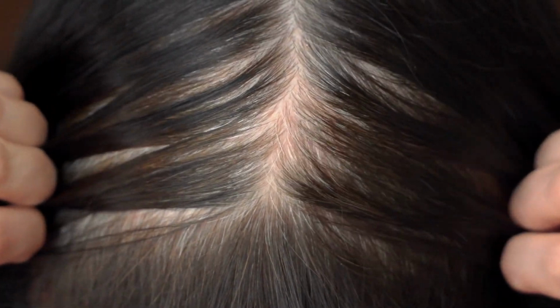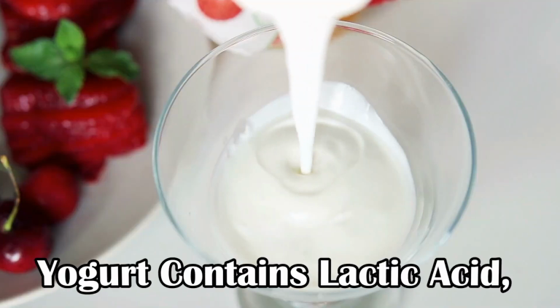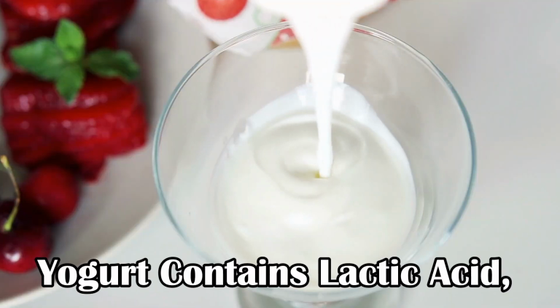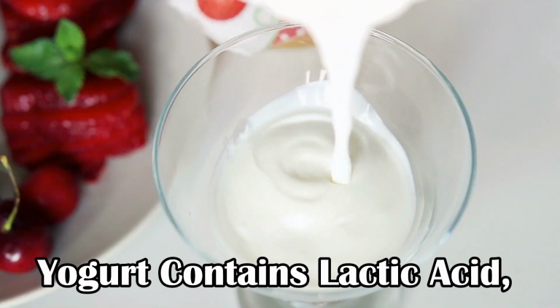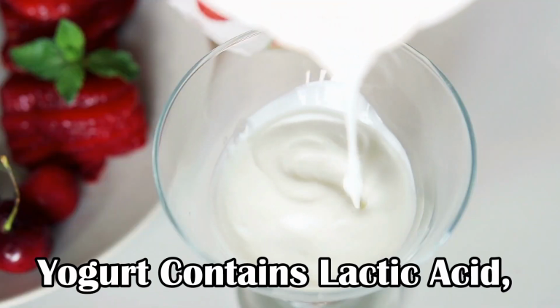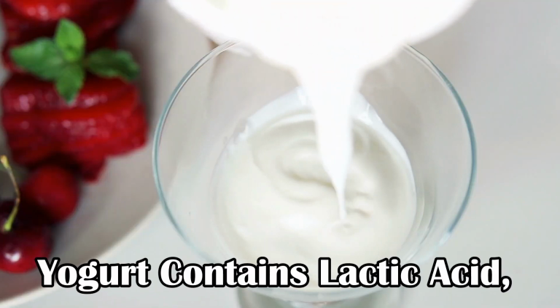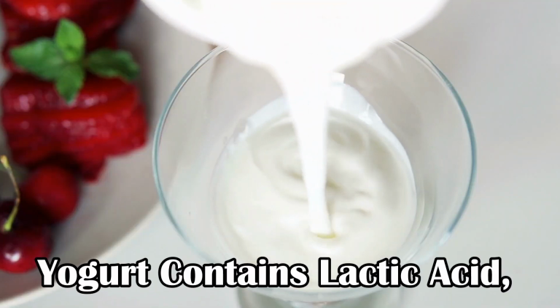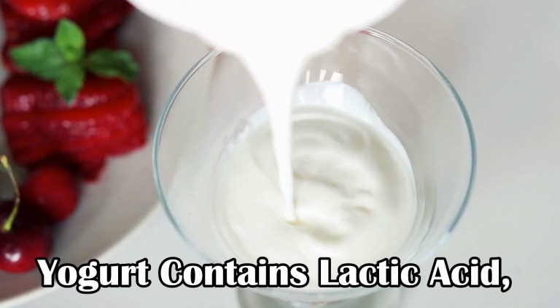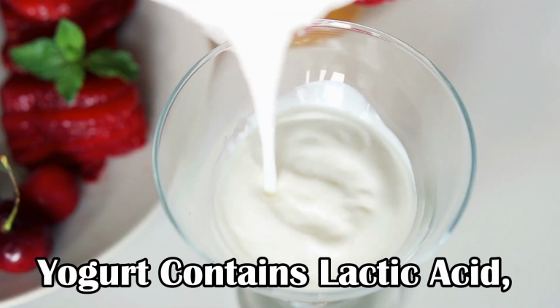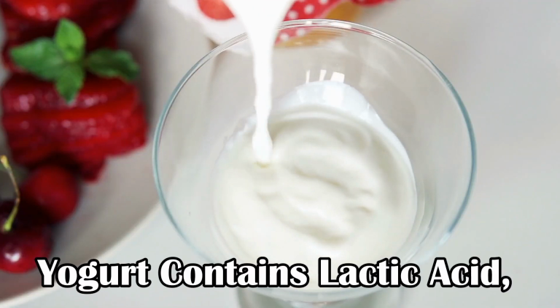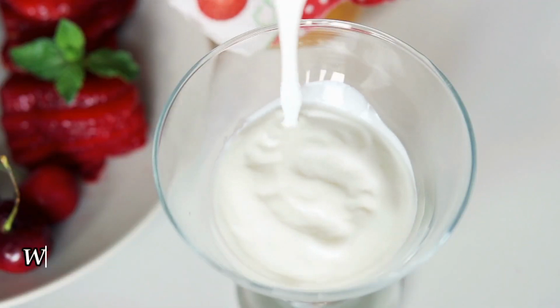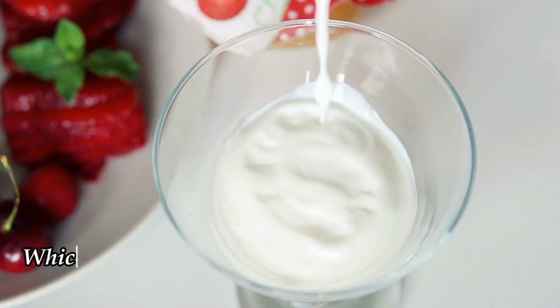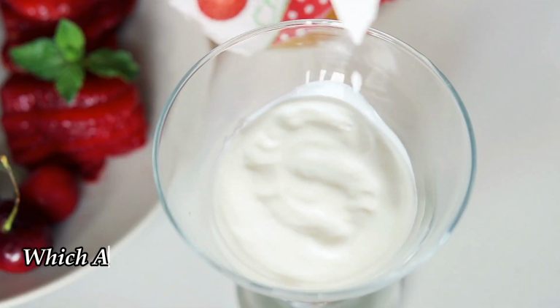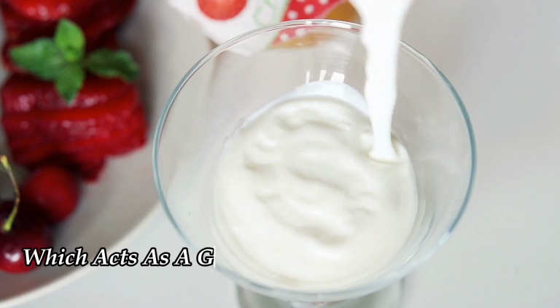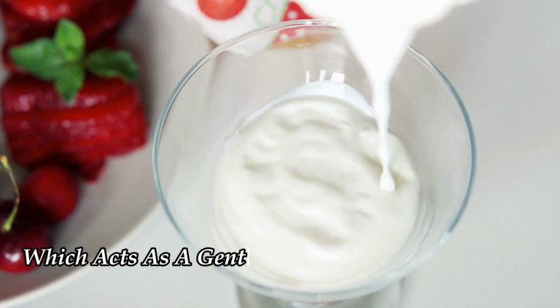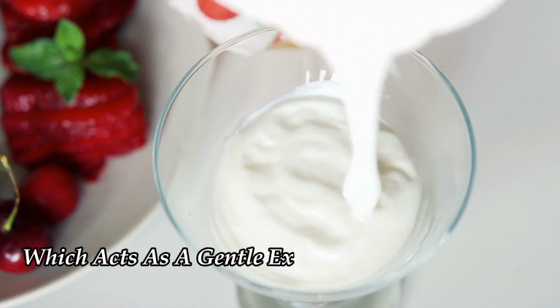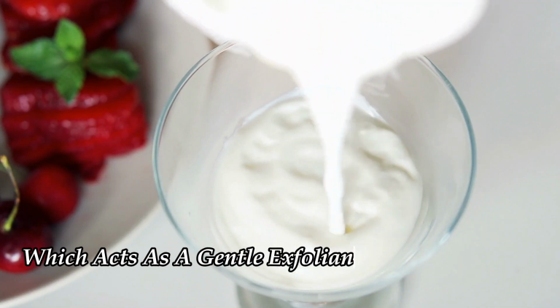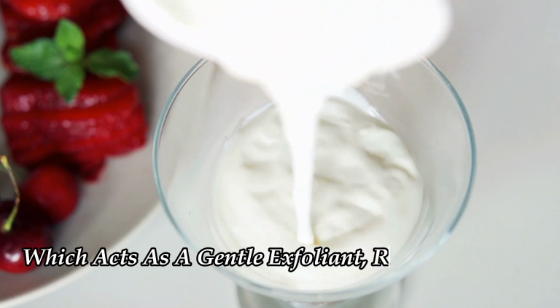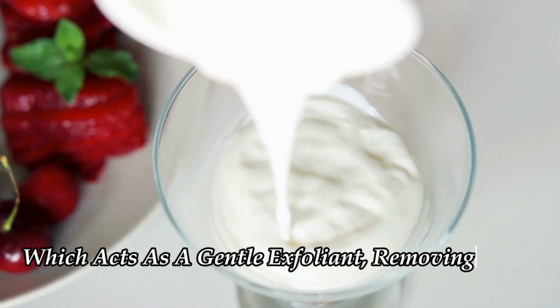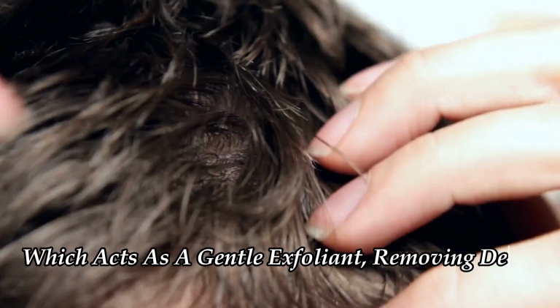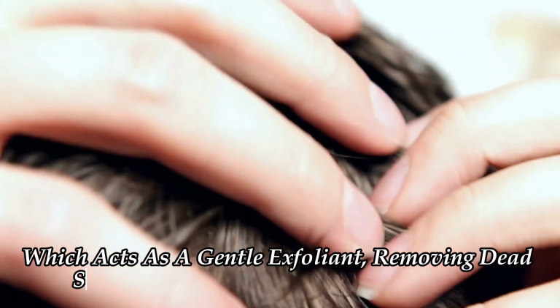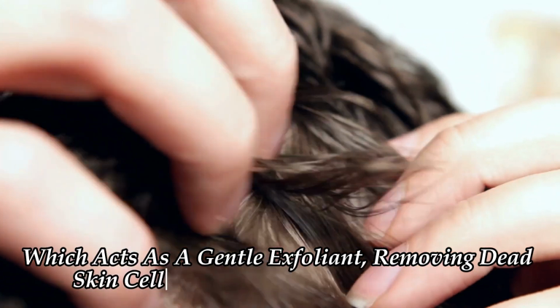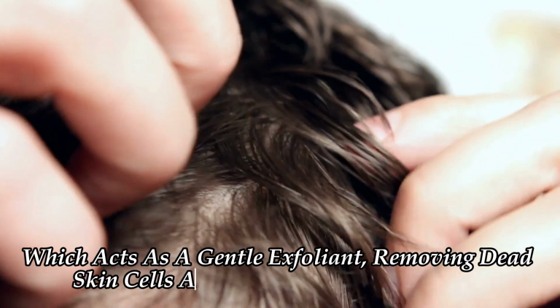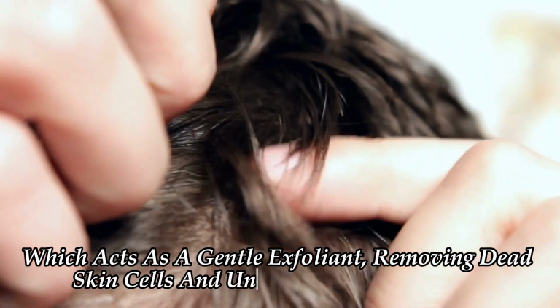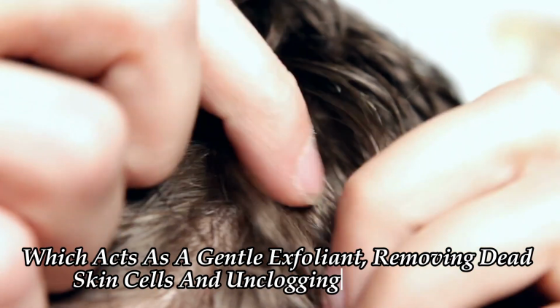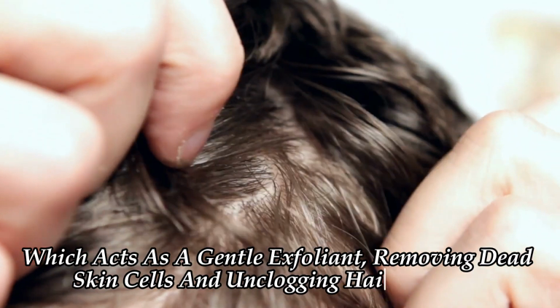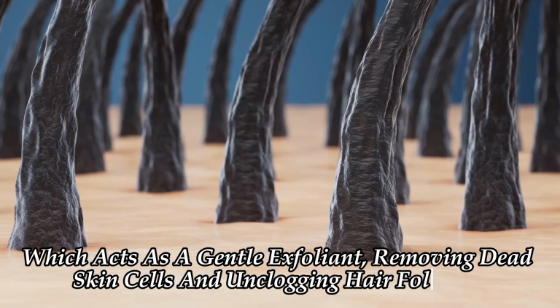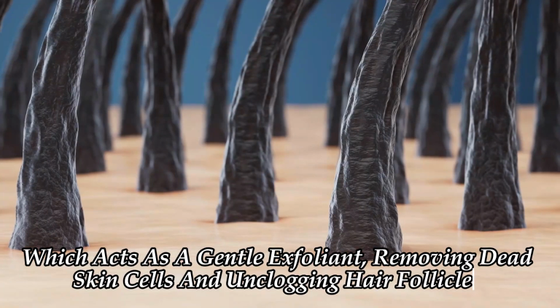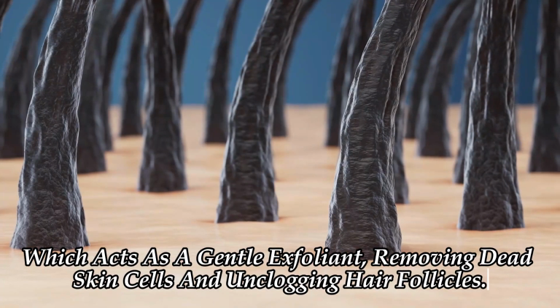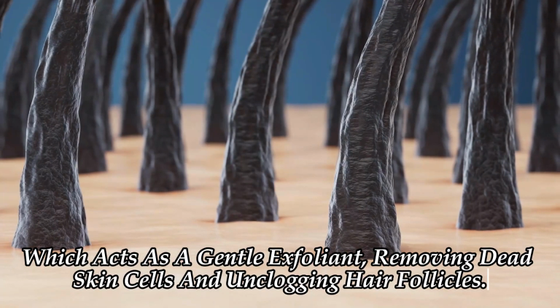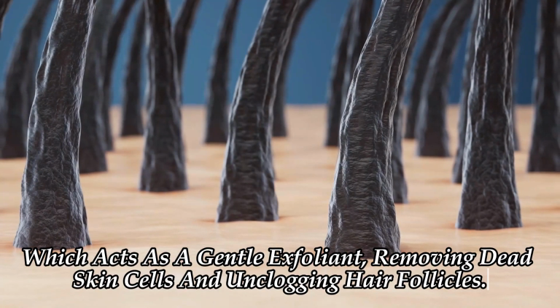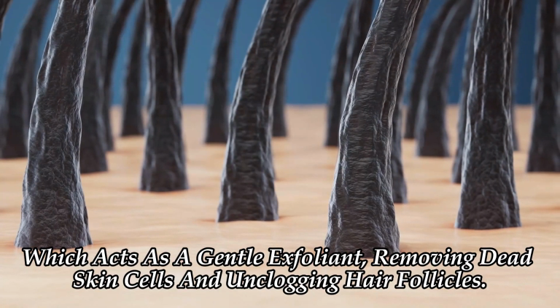Yogurt contains lactic acid, which acts as a gentle exfoliant, removing dead skin cells and unclogging hair follicles.